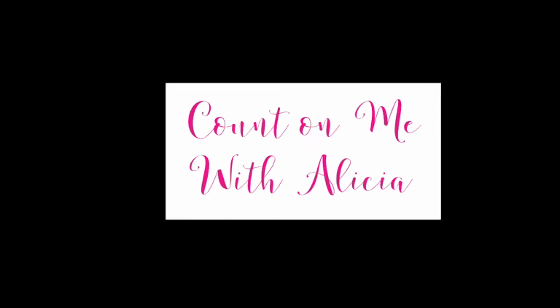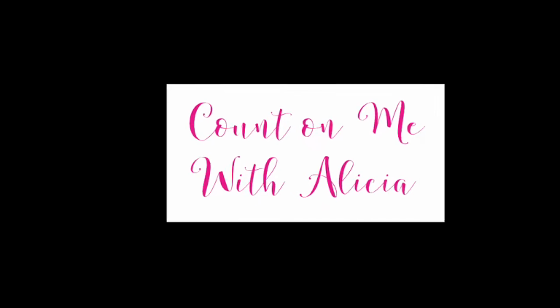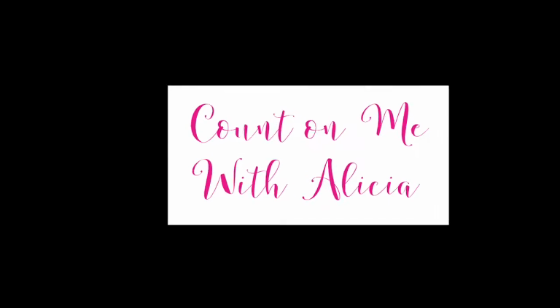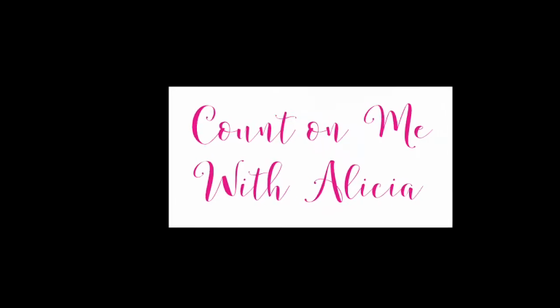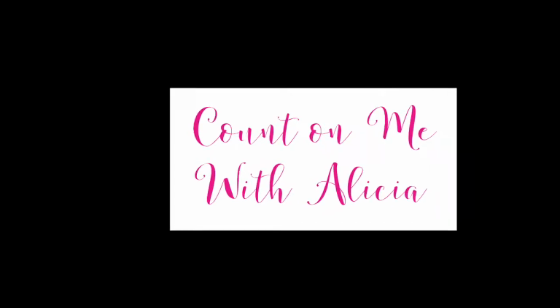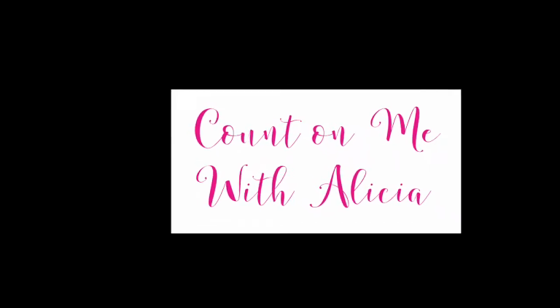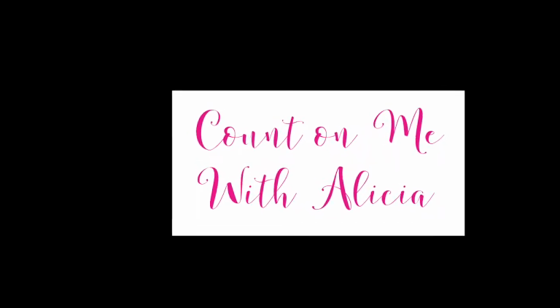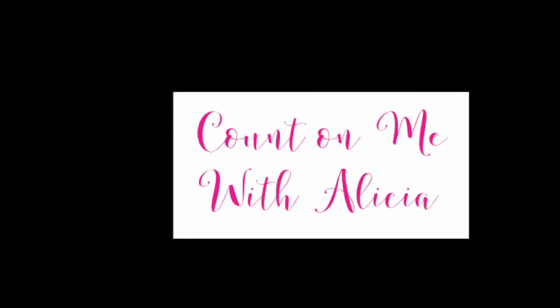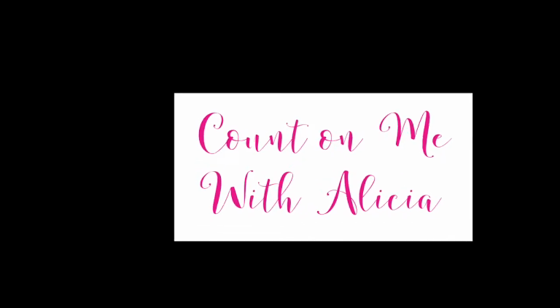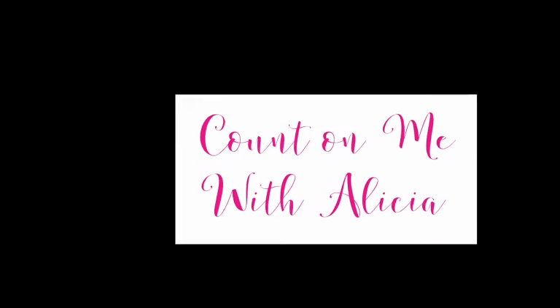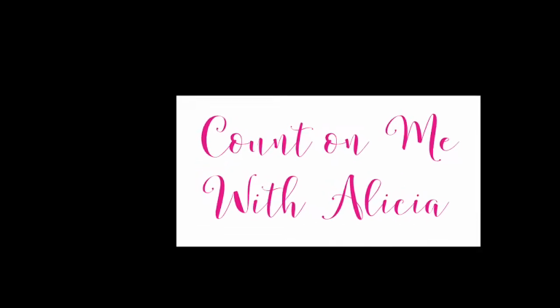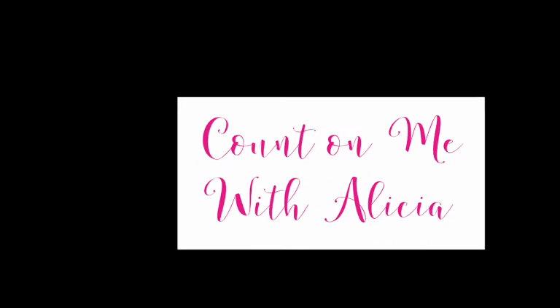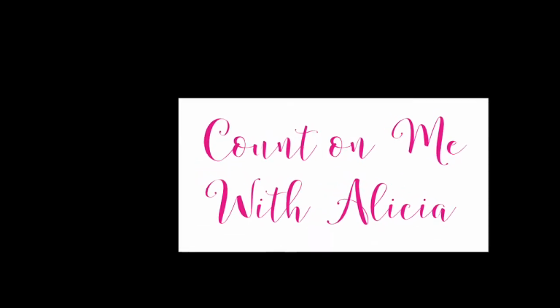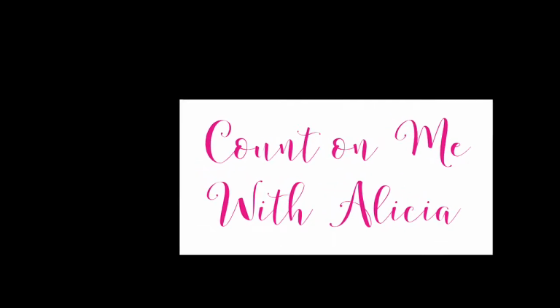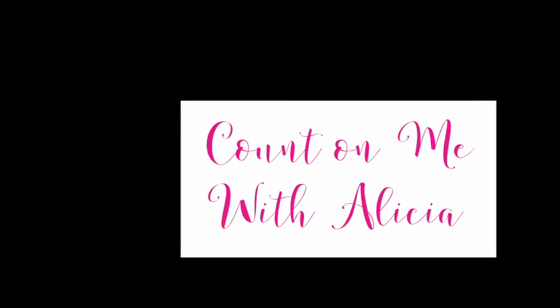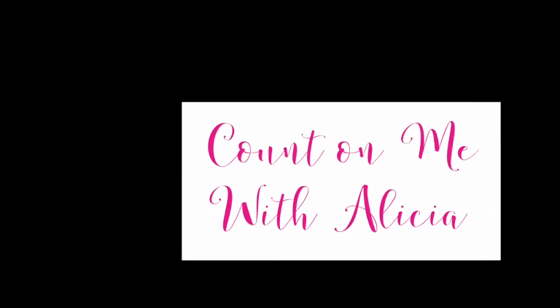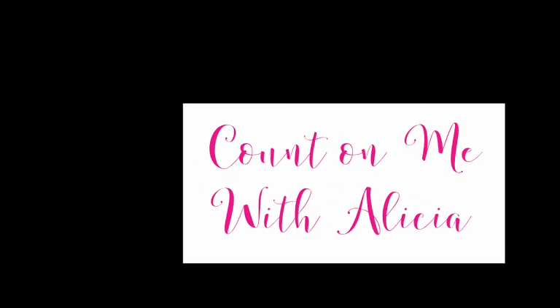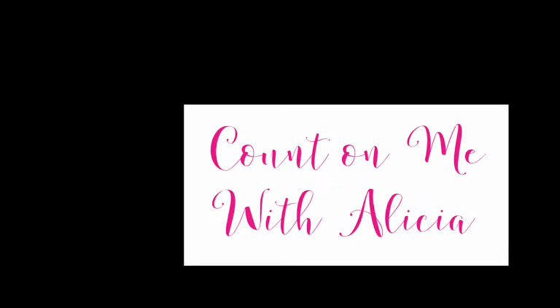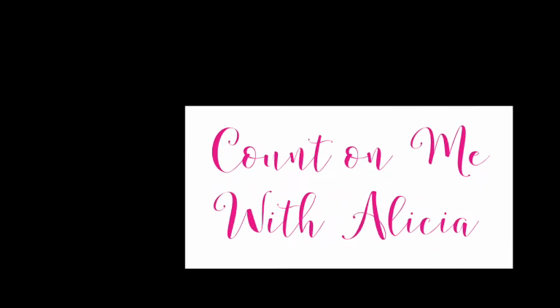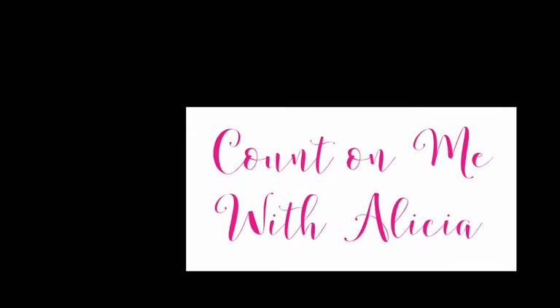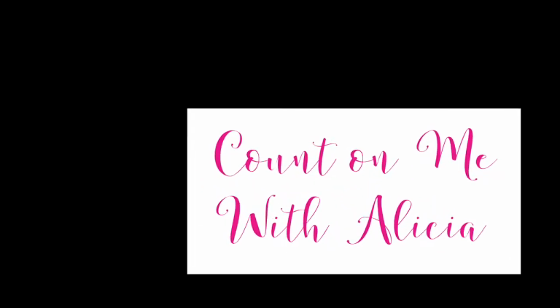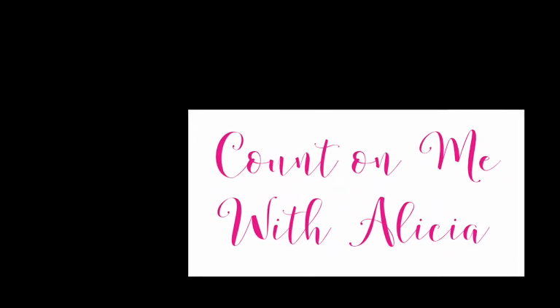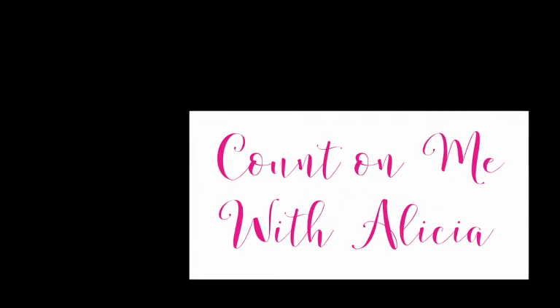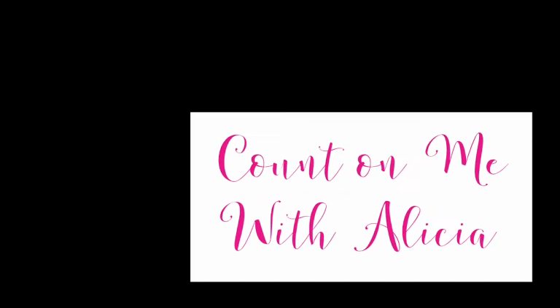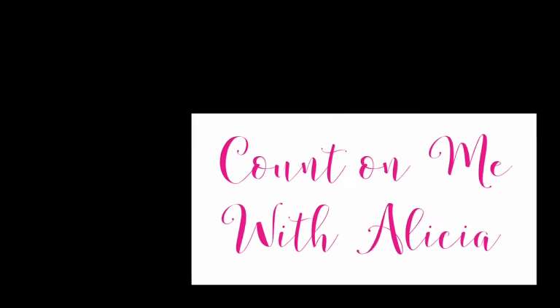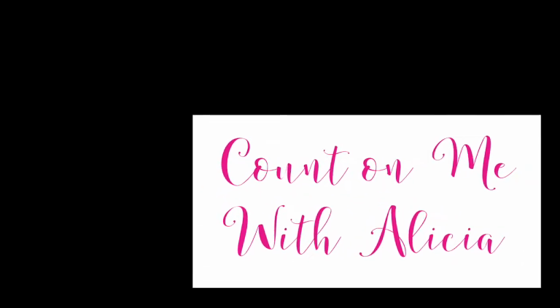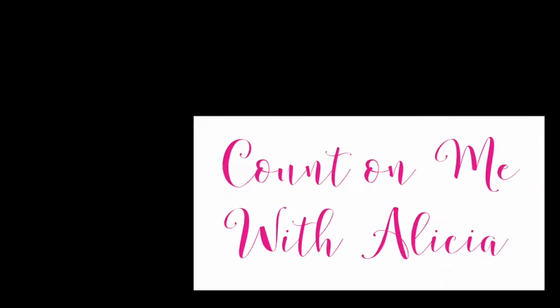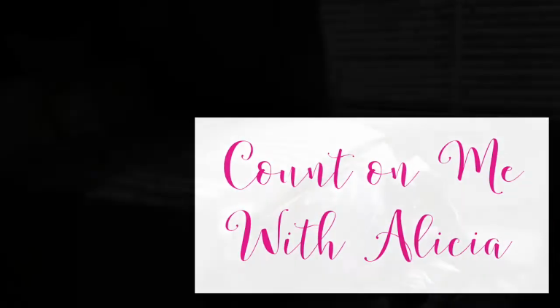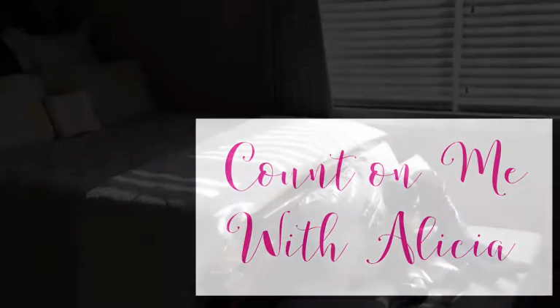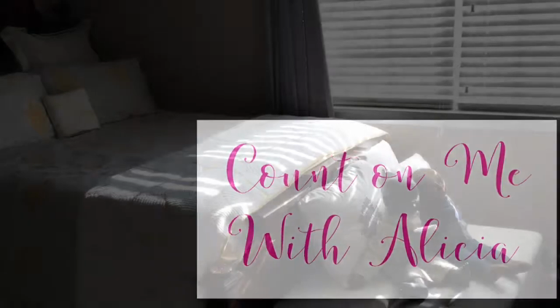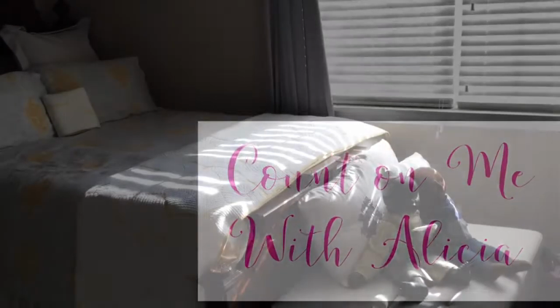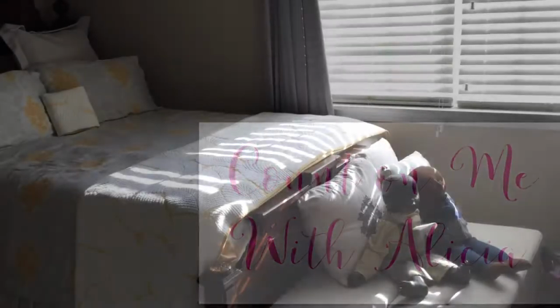Hello all and welcome back. I'm Alisha. This week's video is a makeover of my guest bedroom.